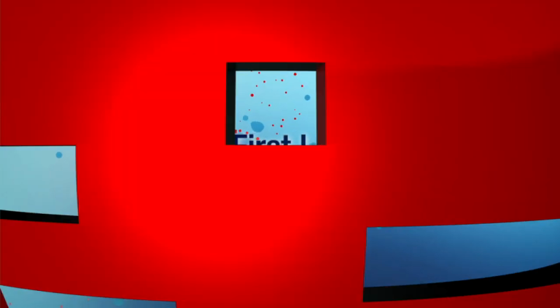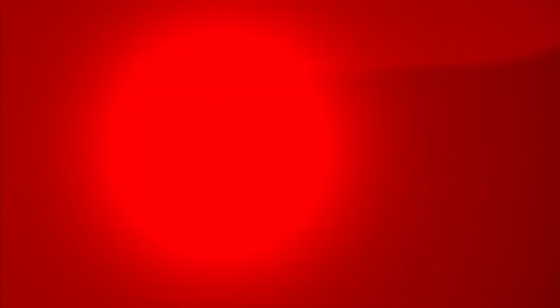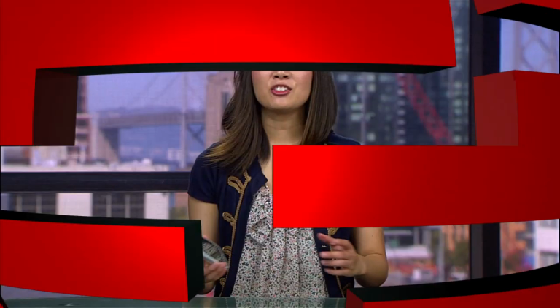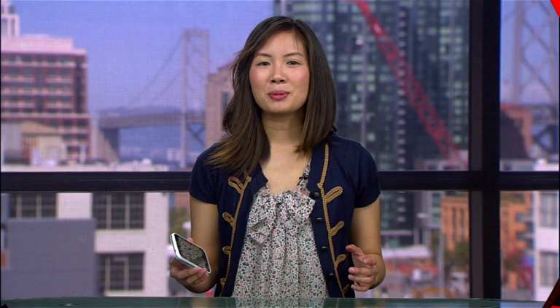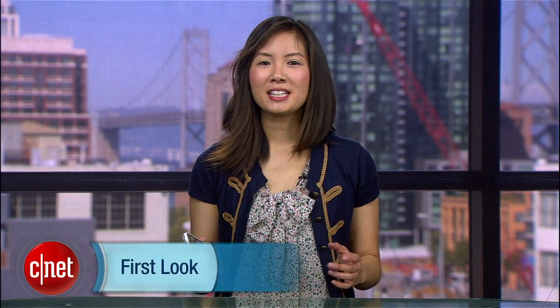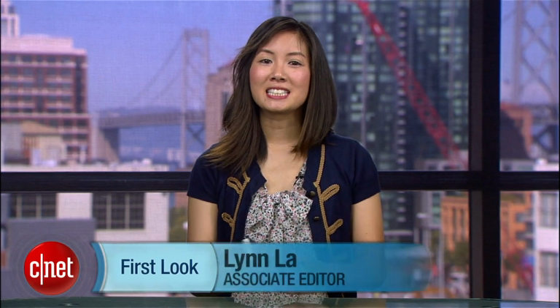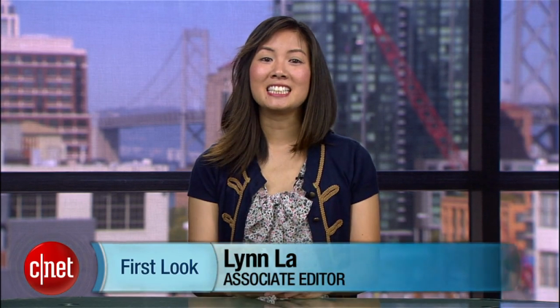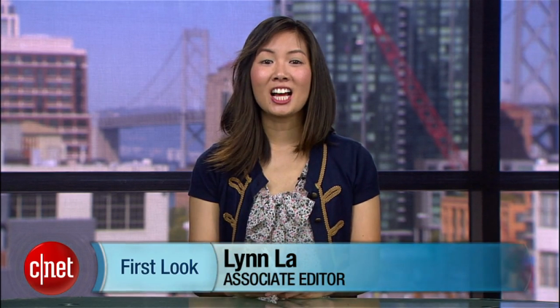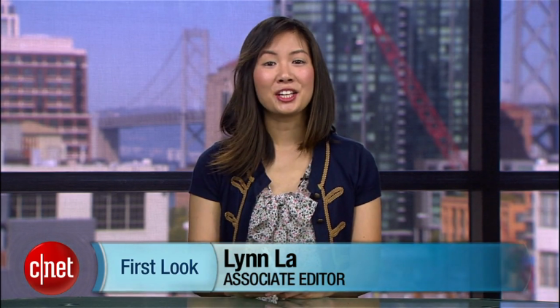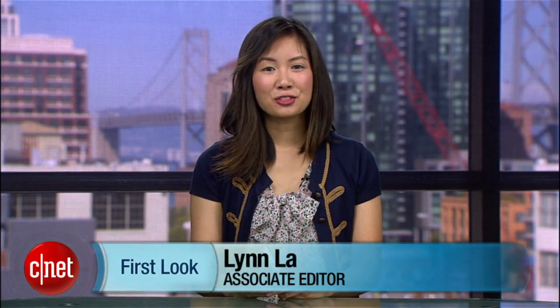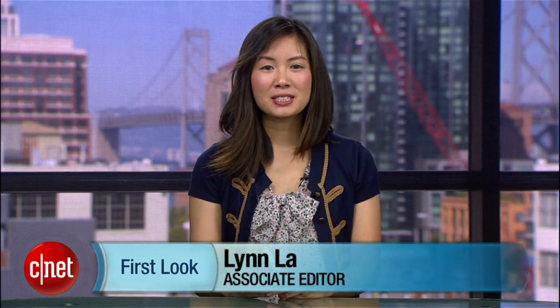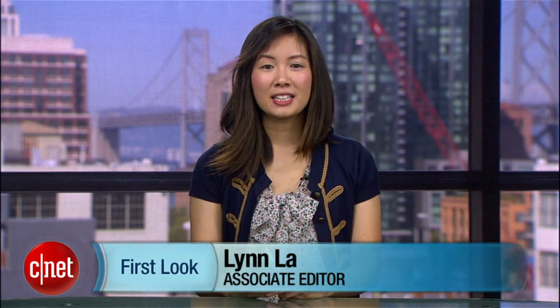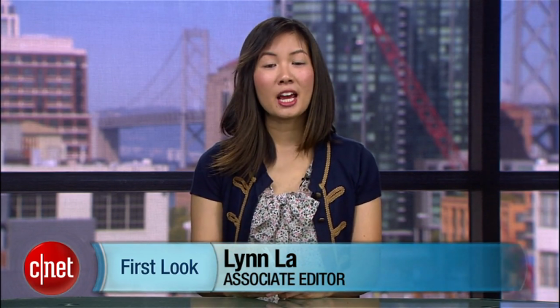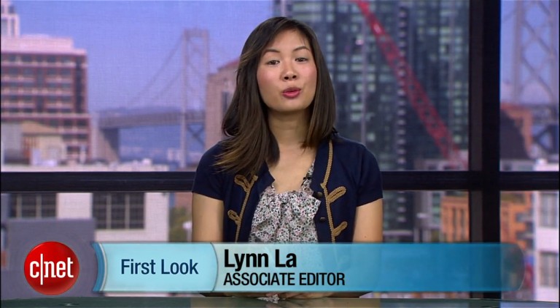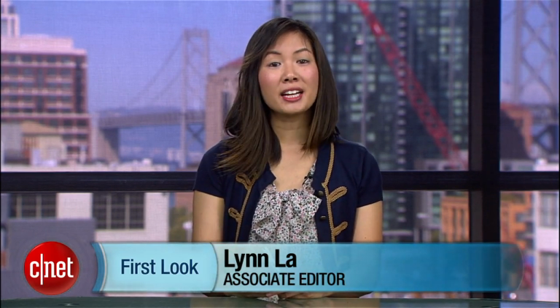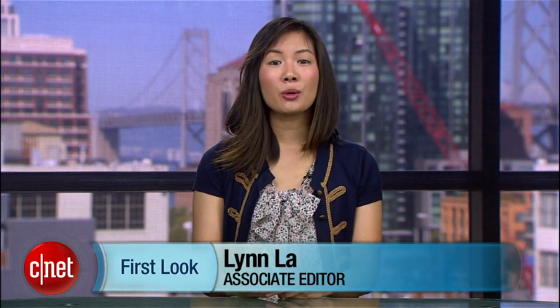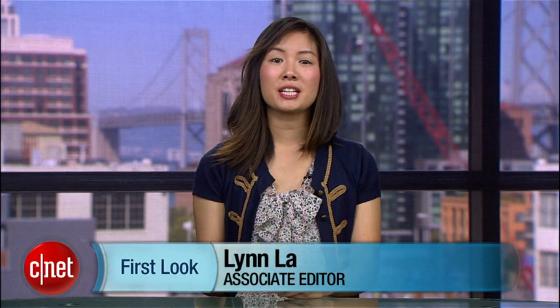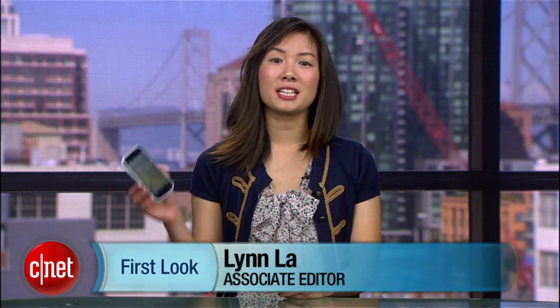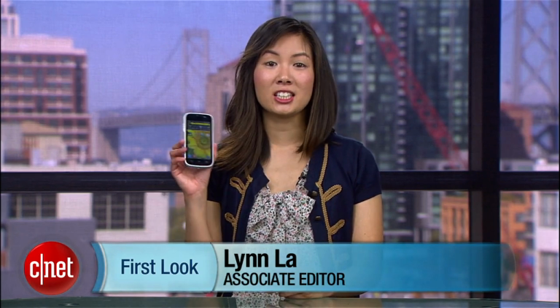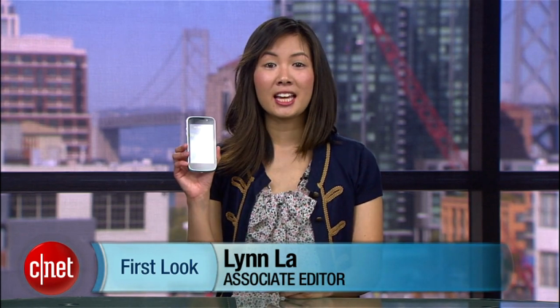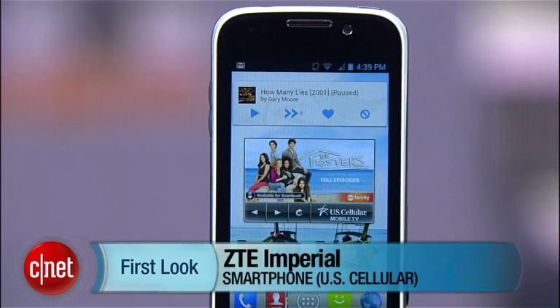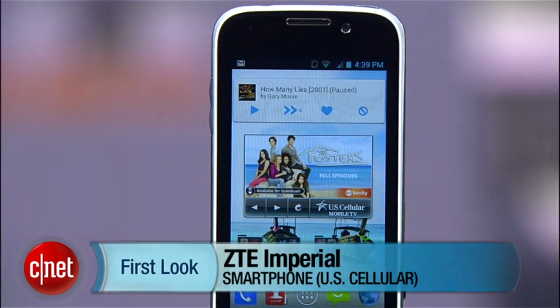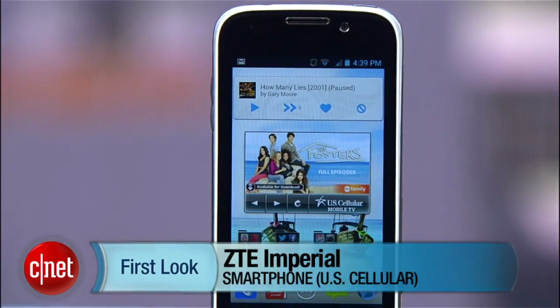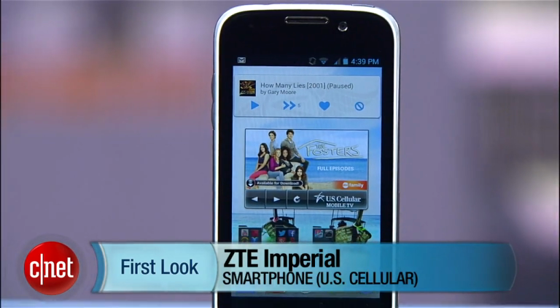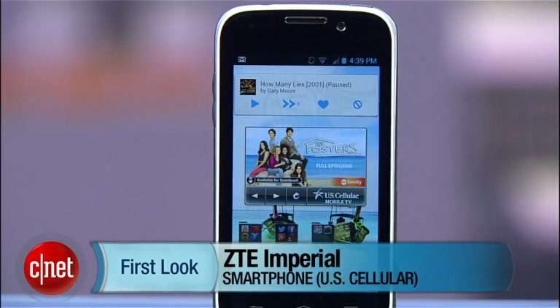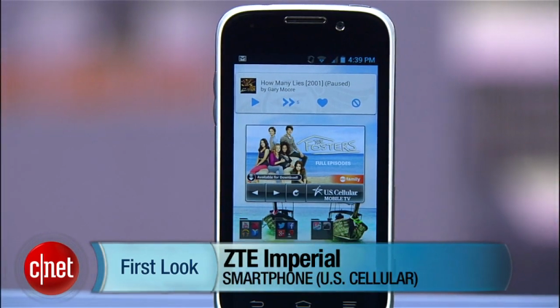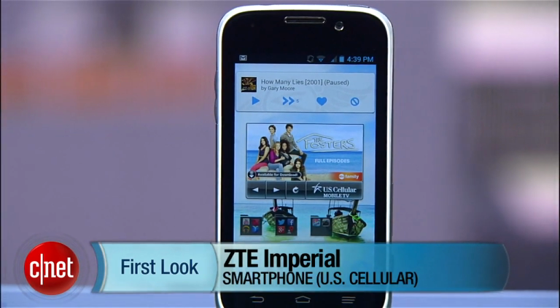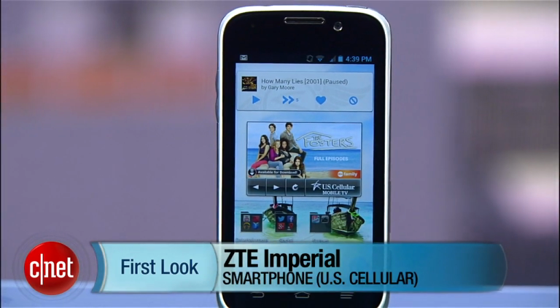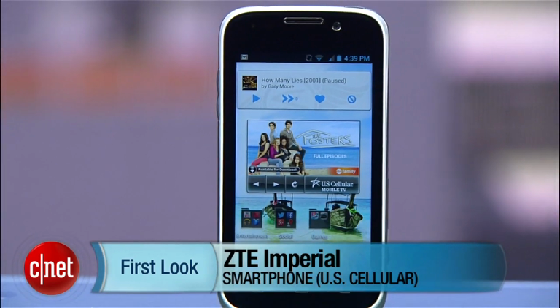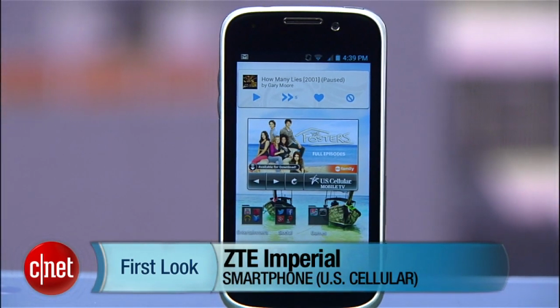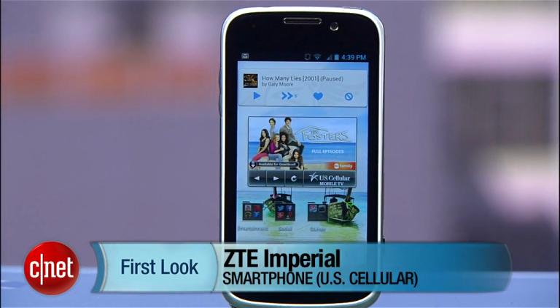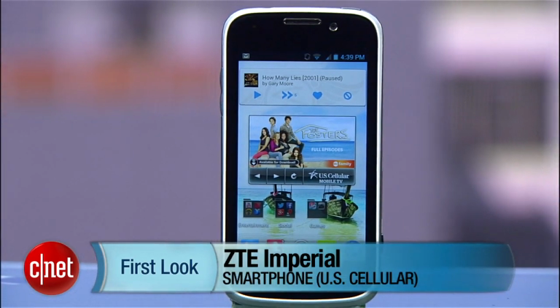Hello everybody, it's Lin Law here from CNET, and right now we're going to take a look at the ZTE Imperial from US Cellular.